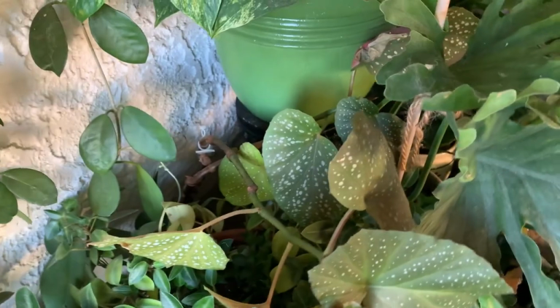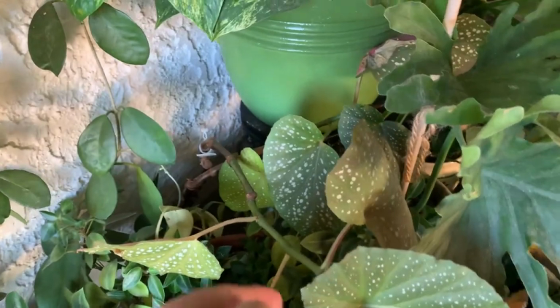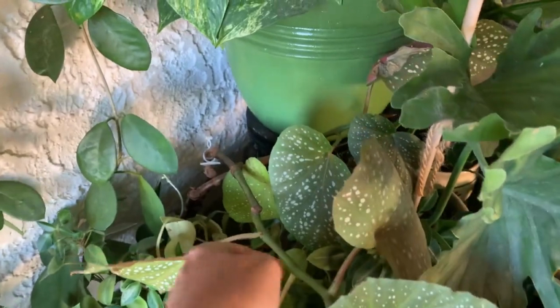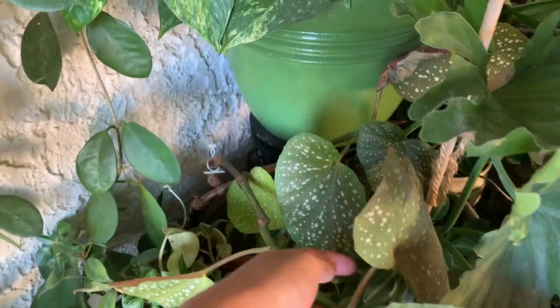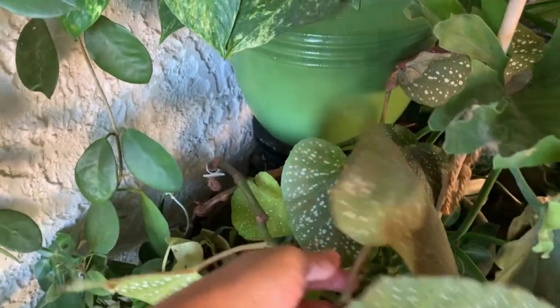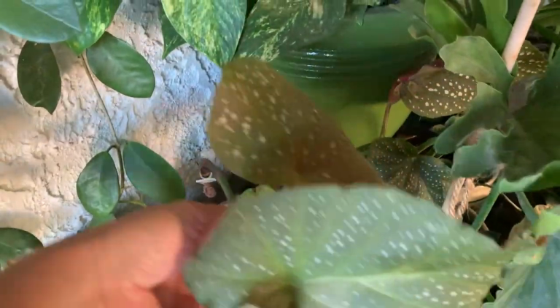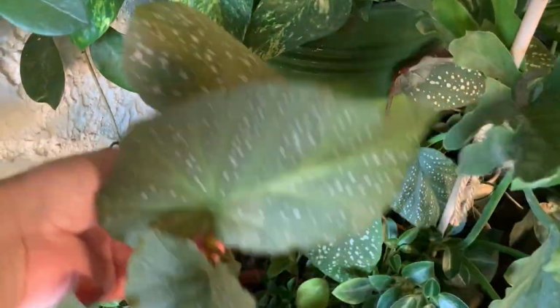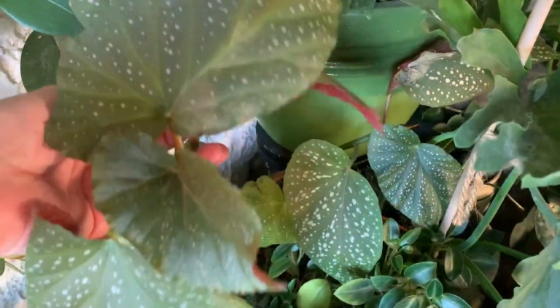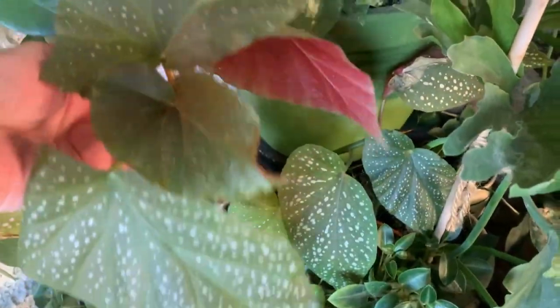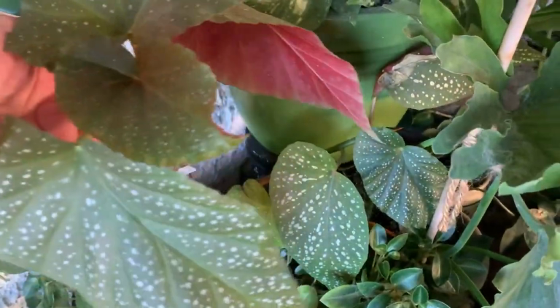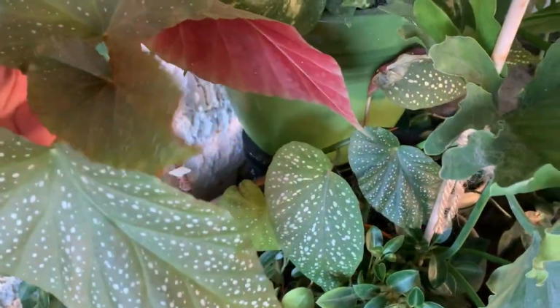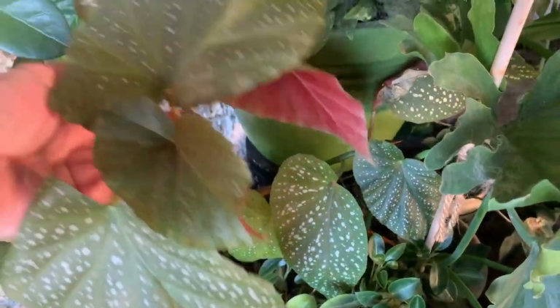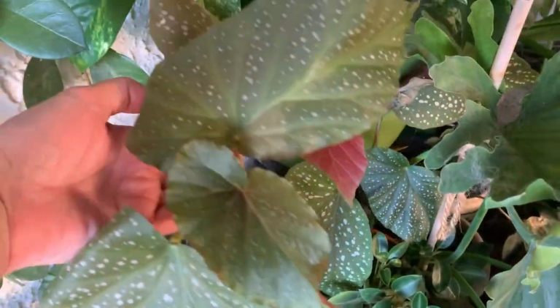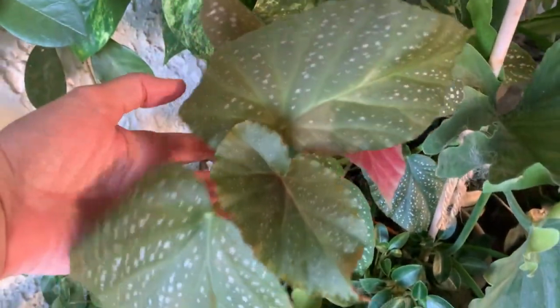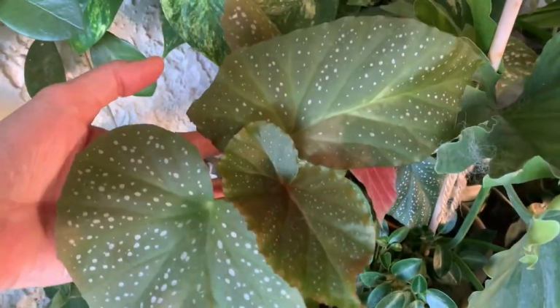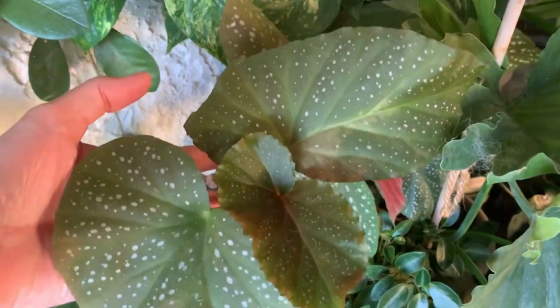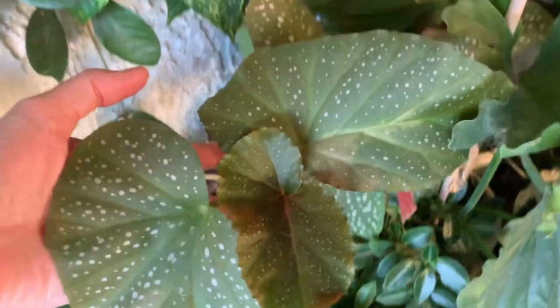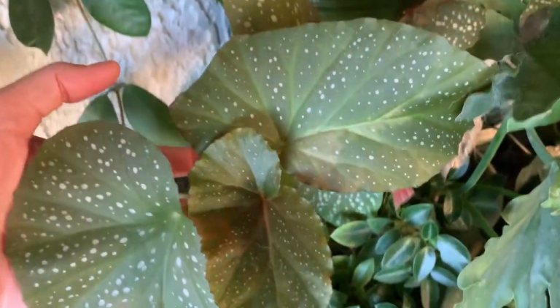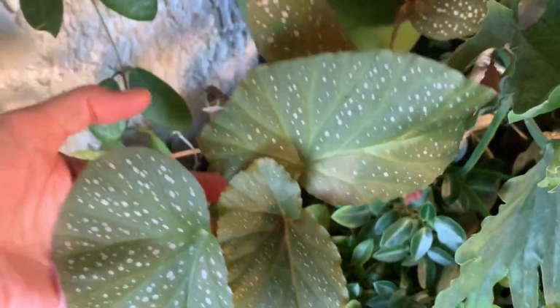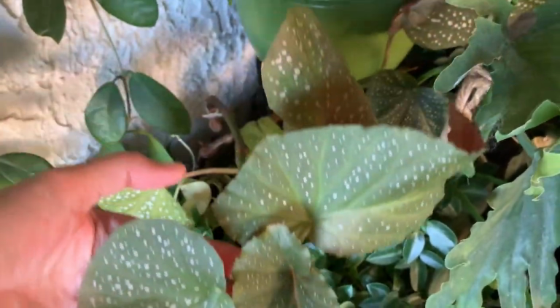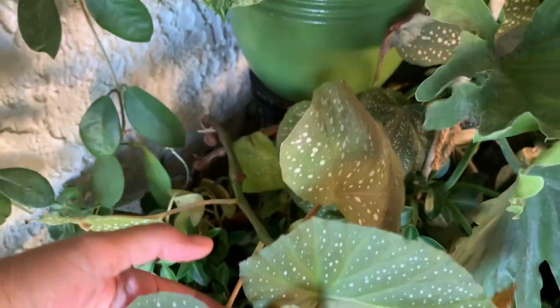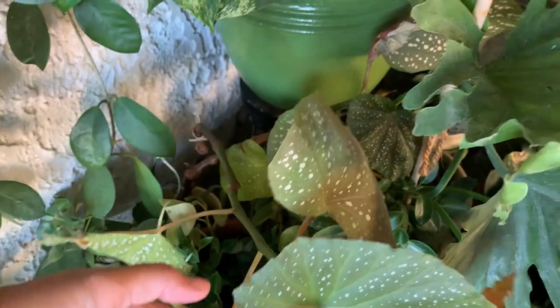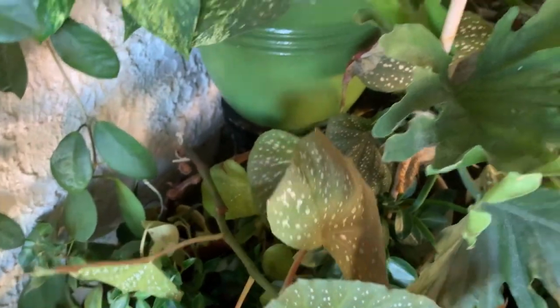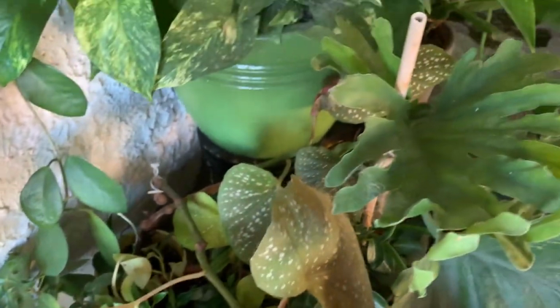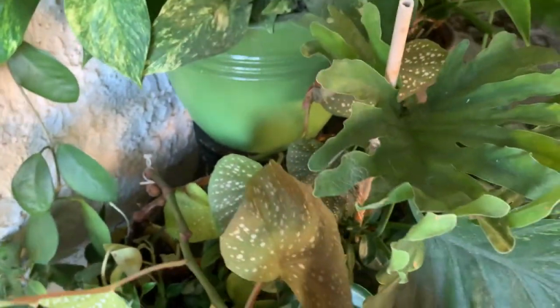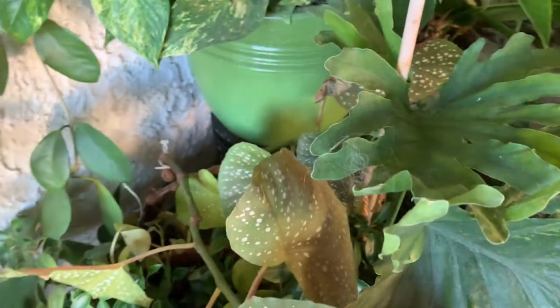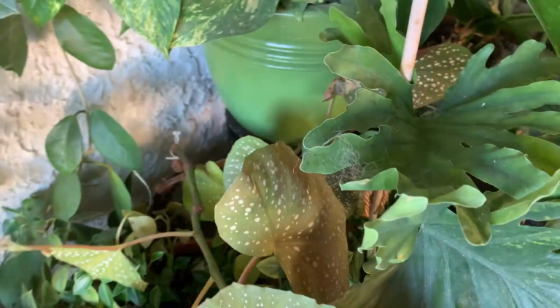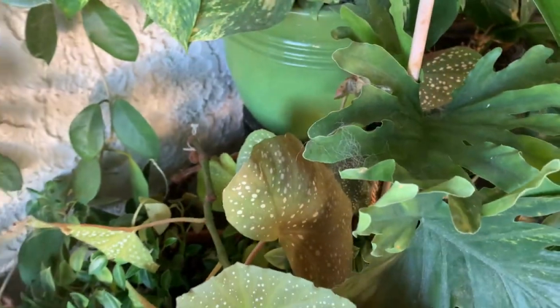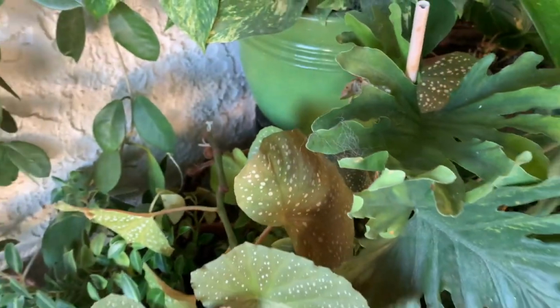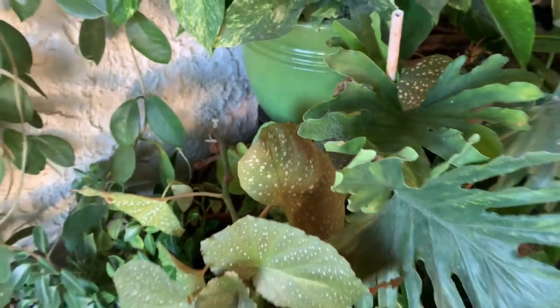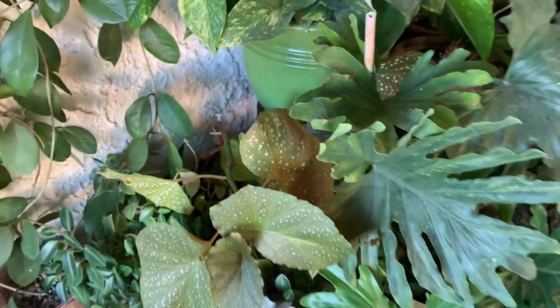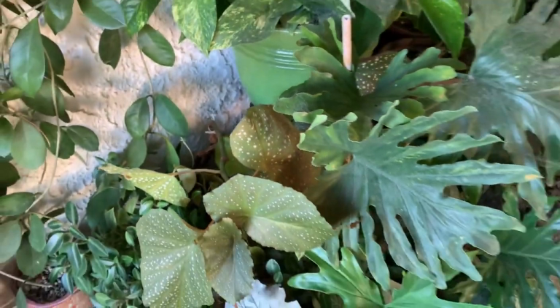This is my Lucerne begonia. I love the polka-dotted begonias.